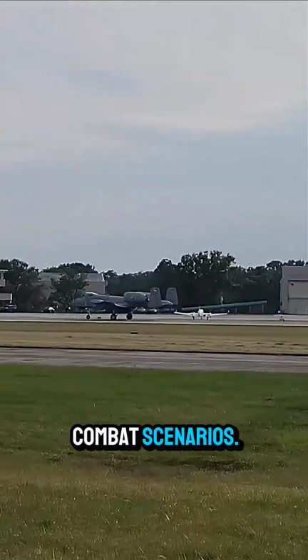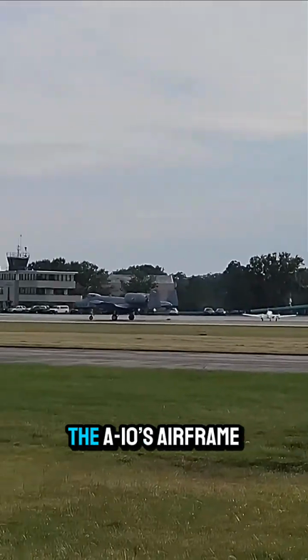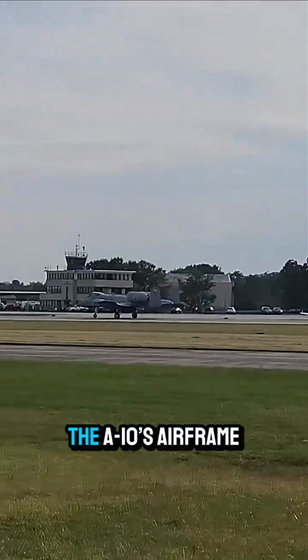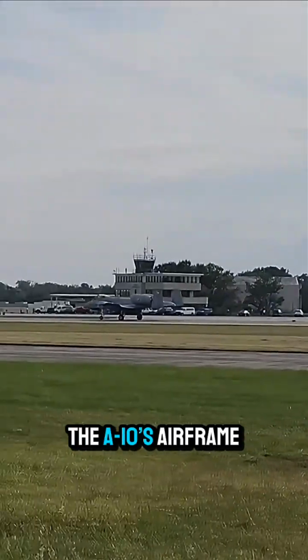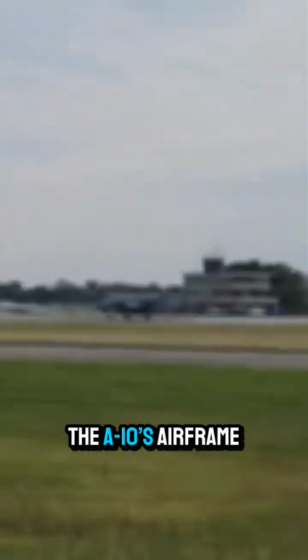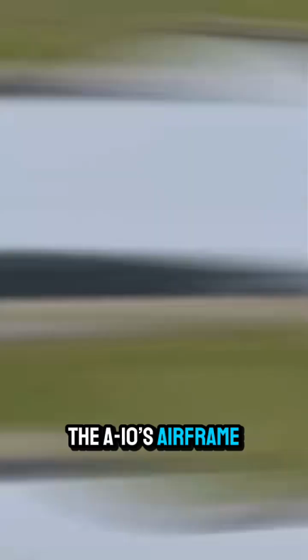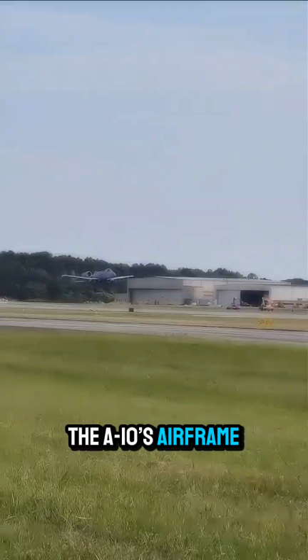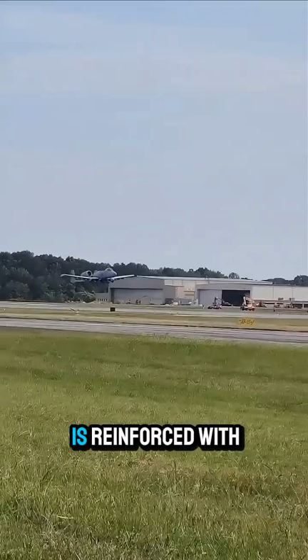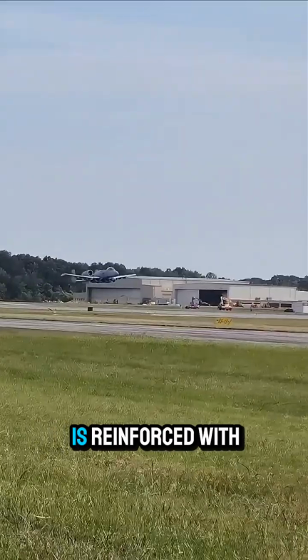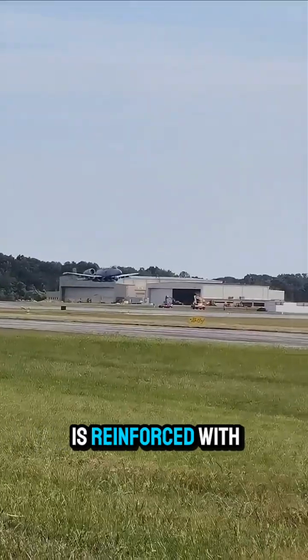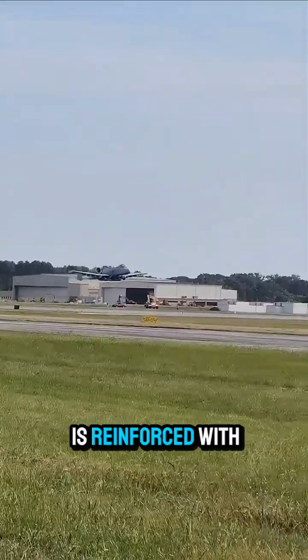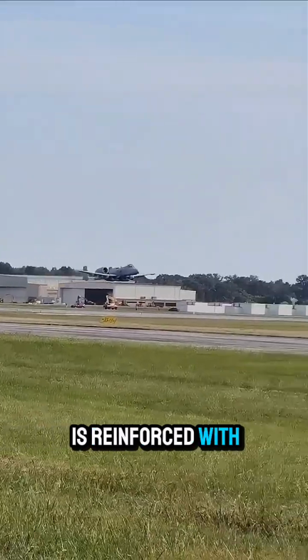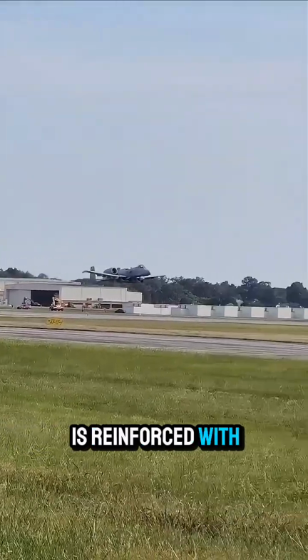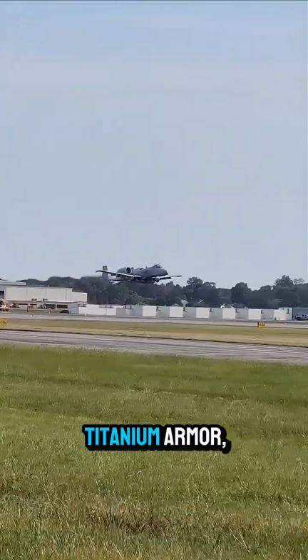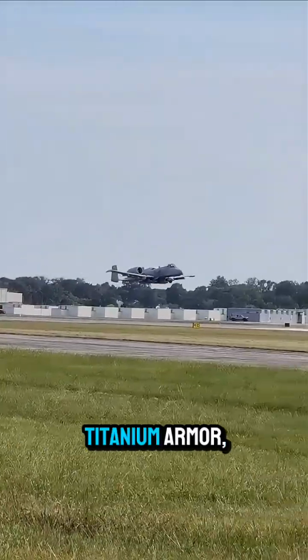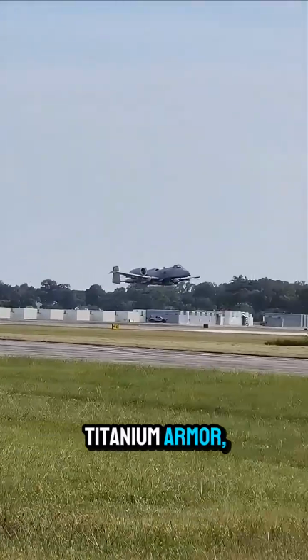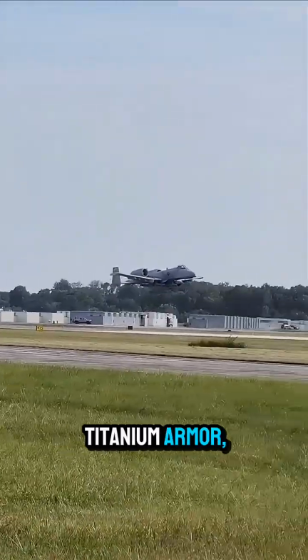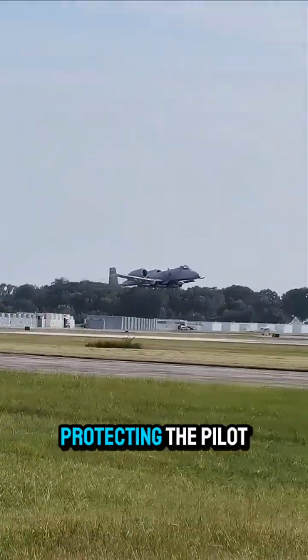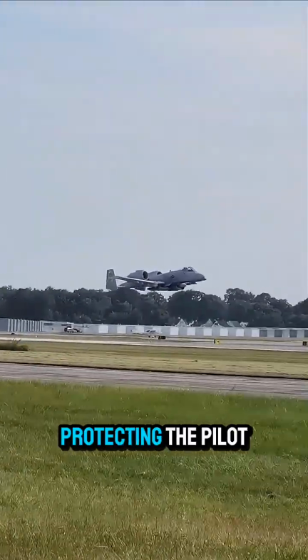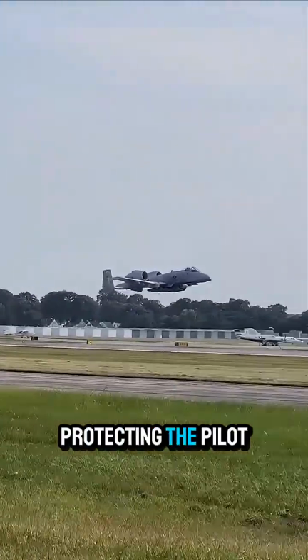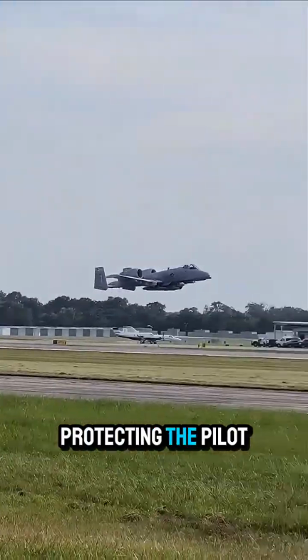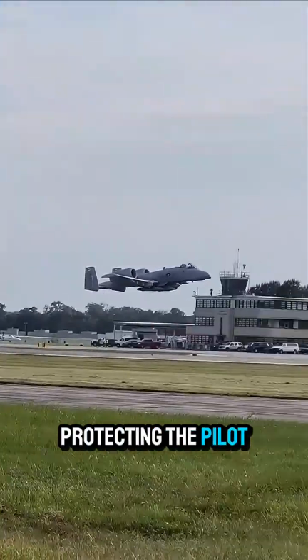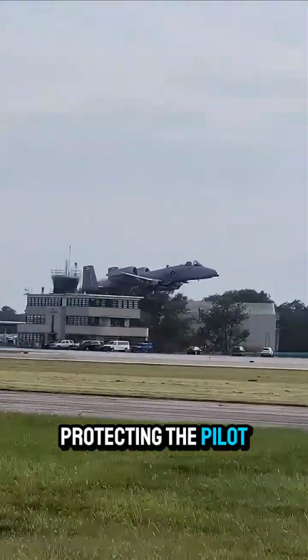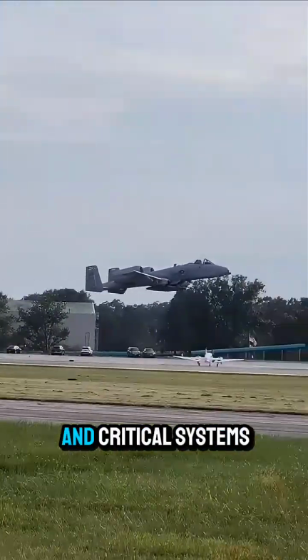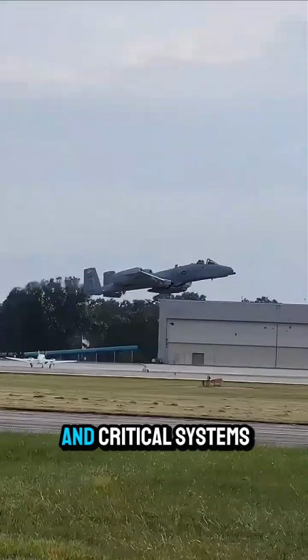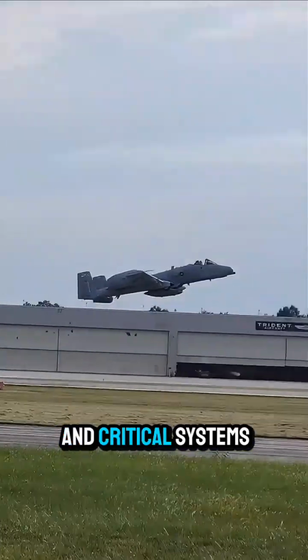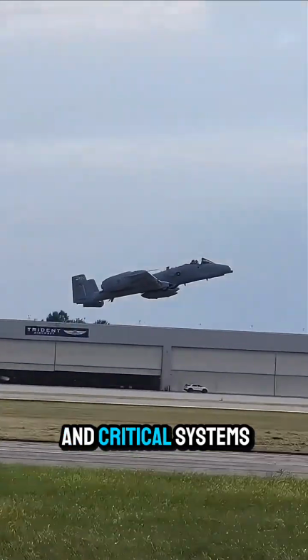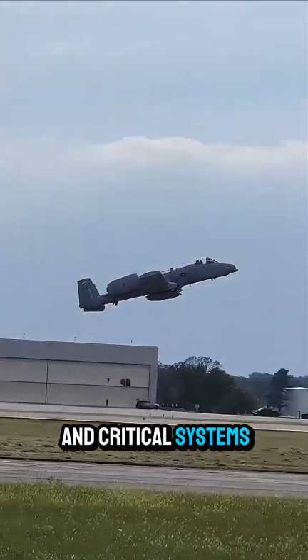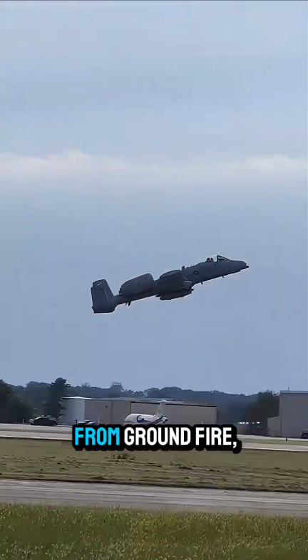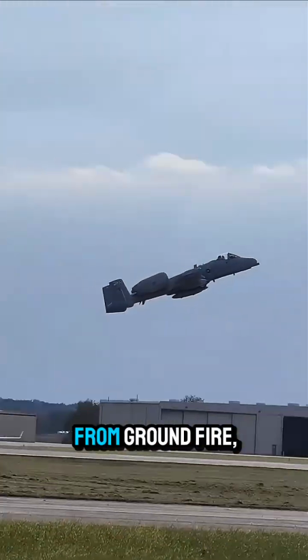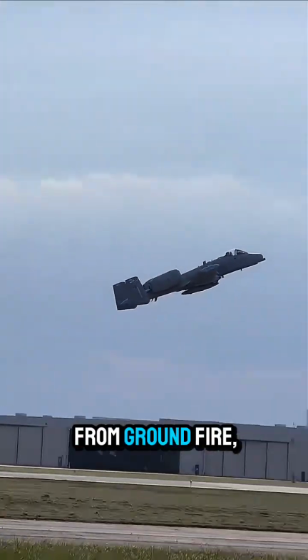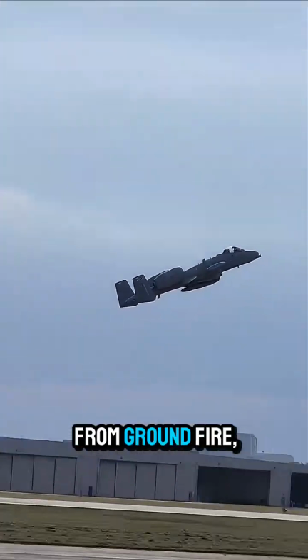The A-10's airframe is reinforced with titanium armor, protecting the pilot and critical systems from ground fire.